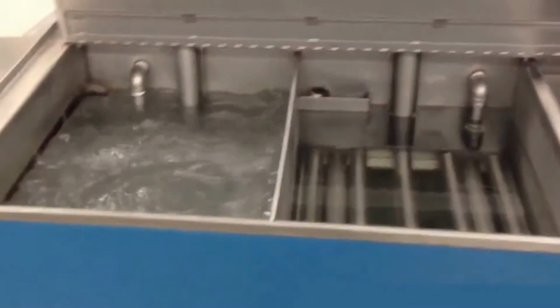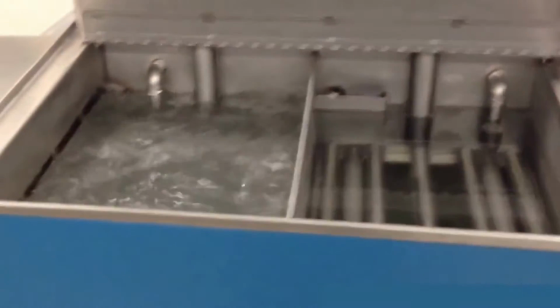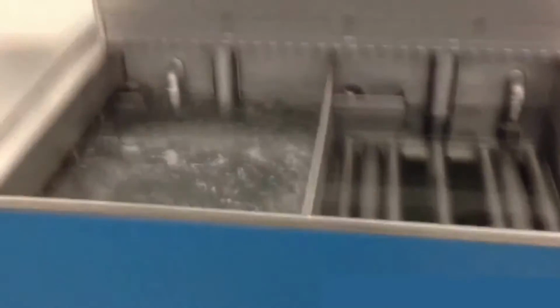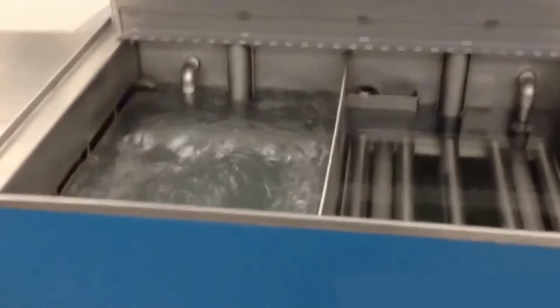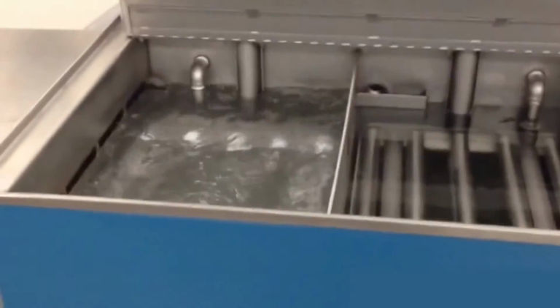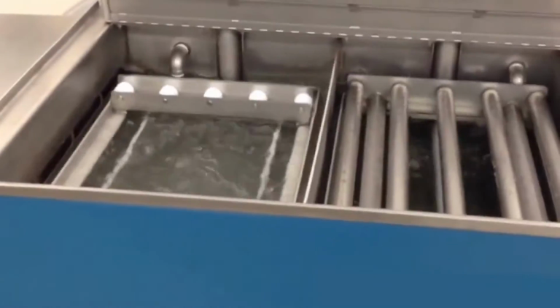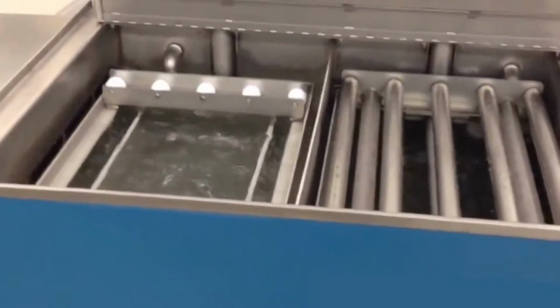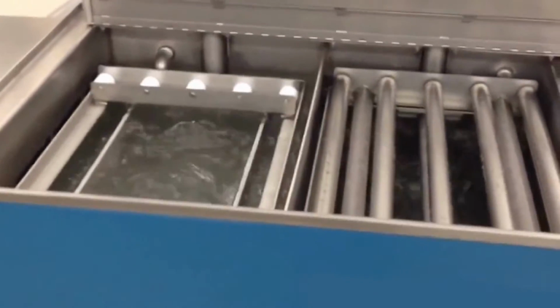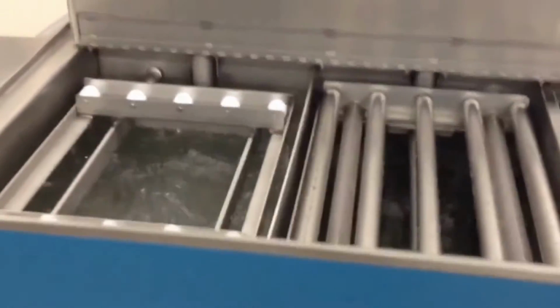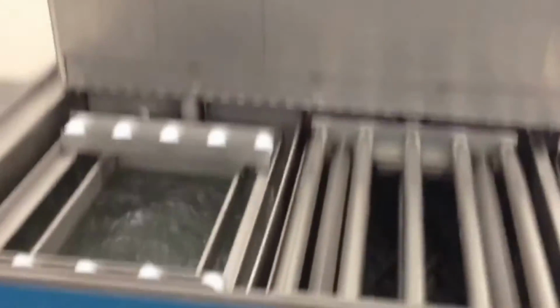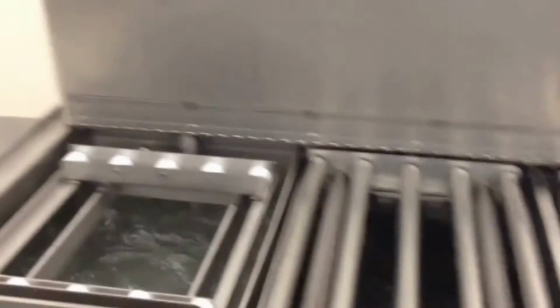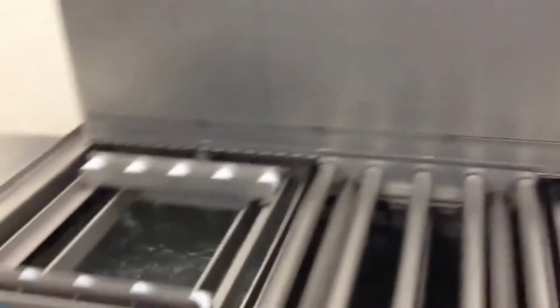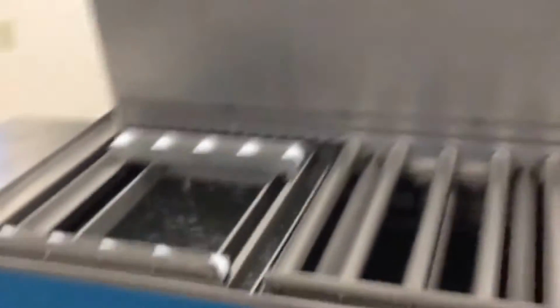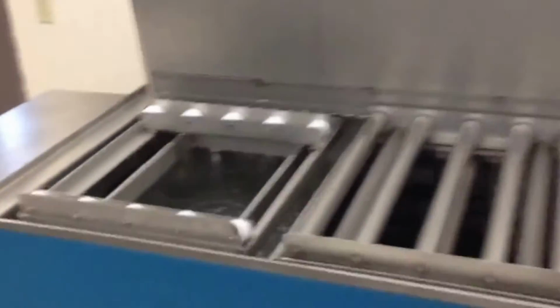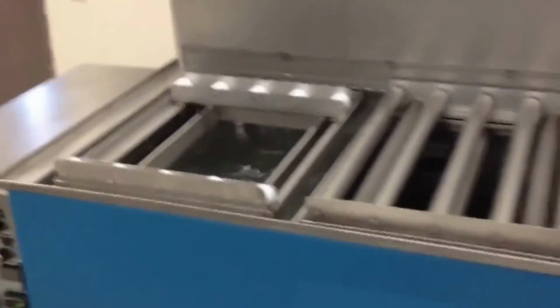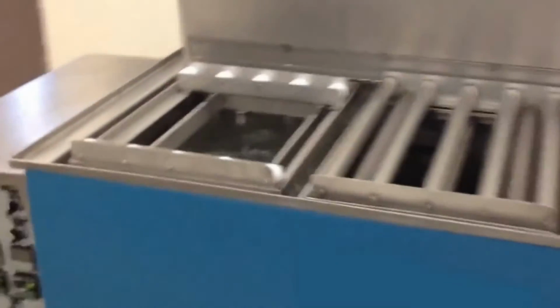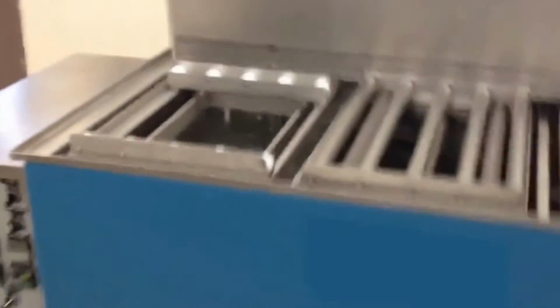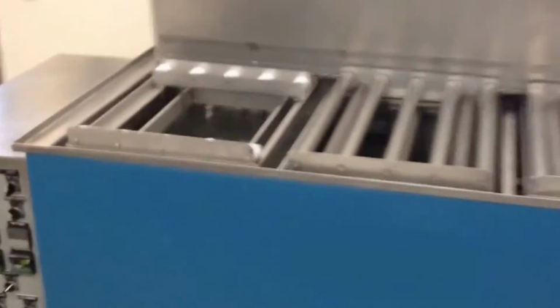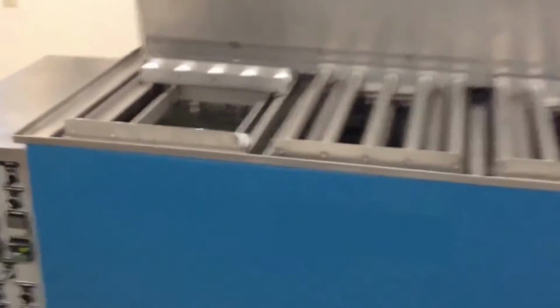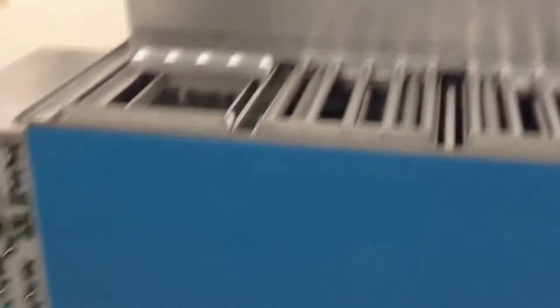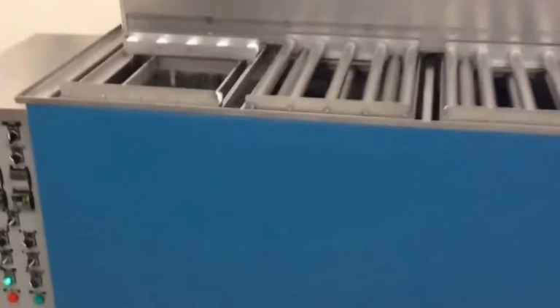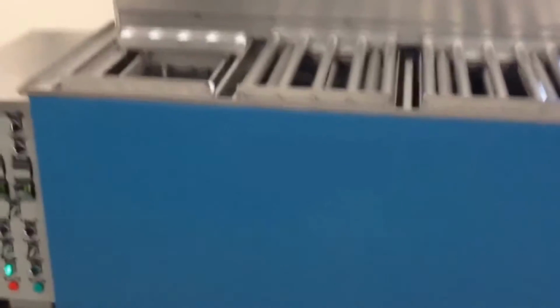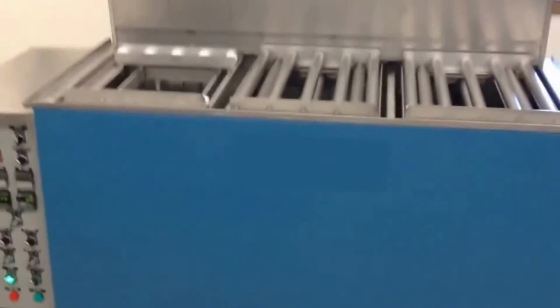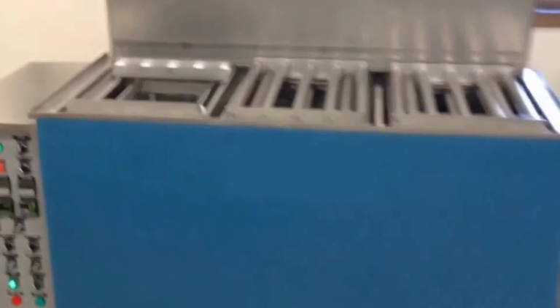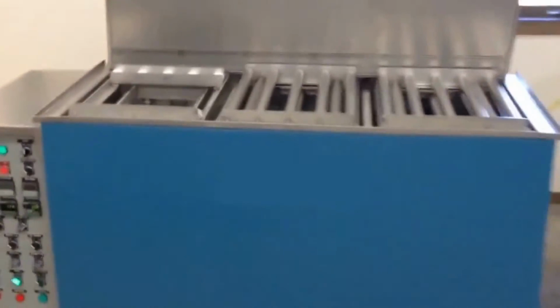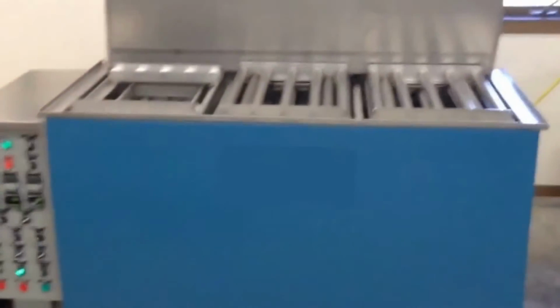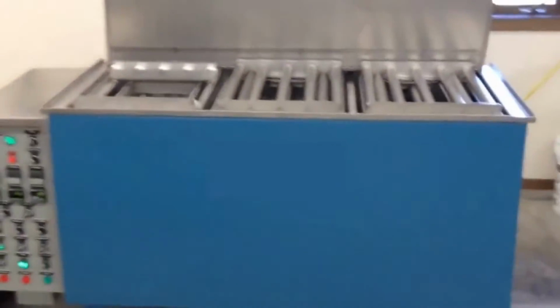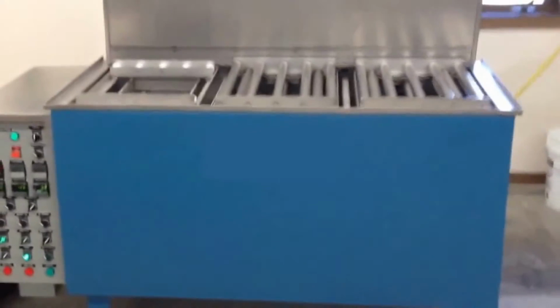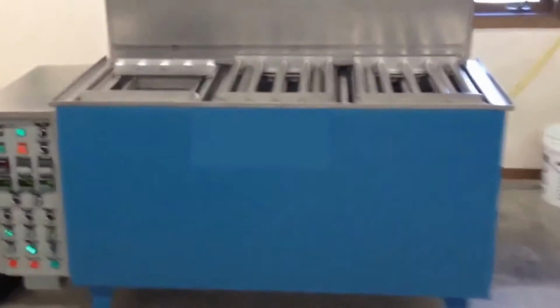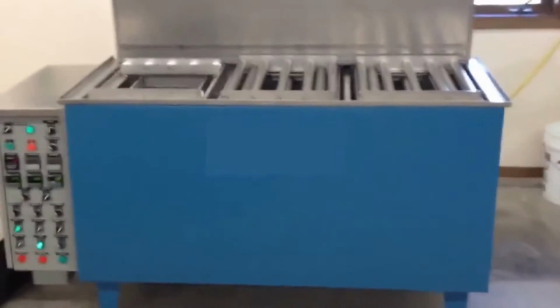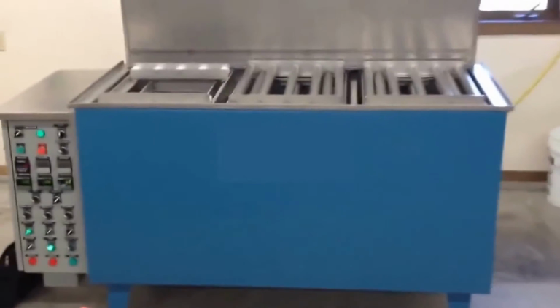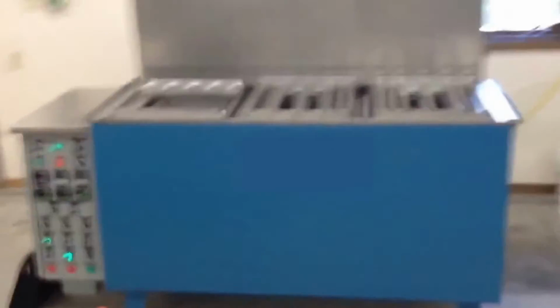That's the T series — wash, rinse, and dry.